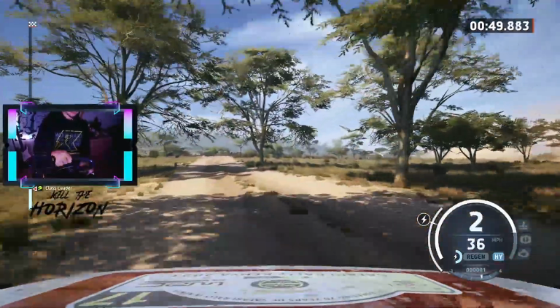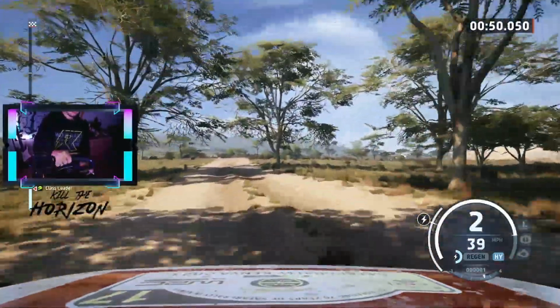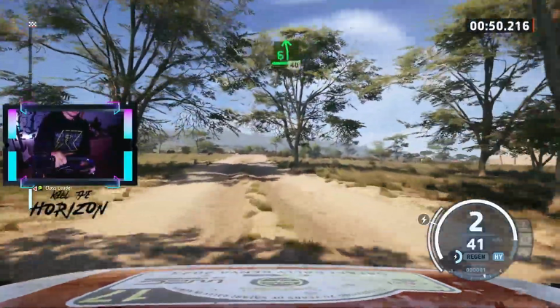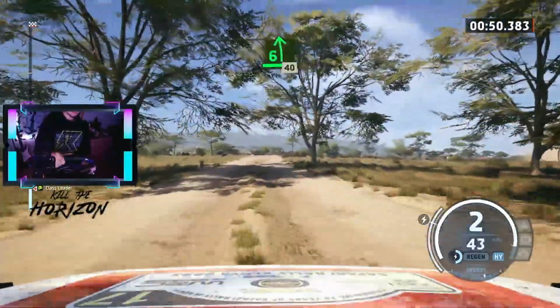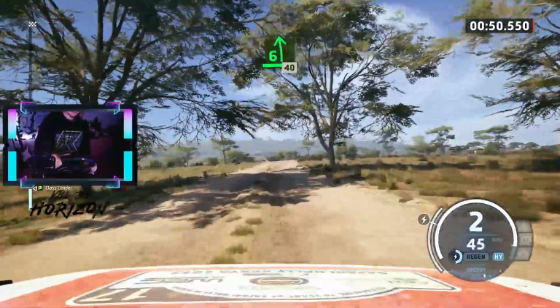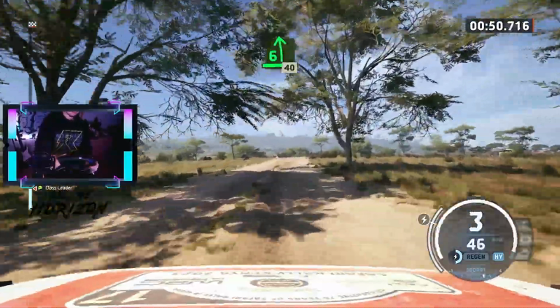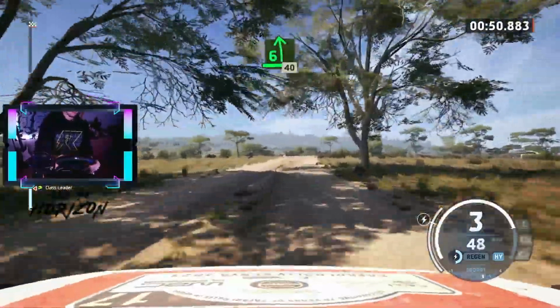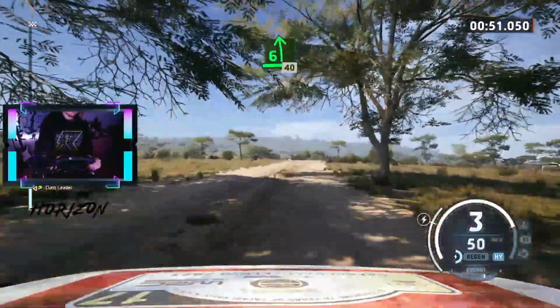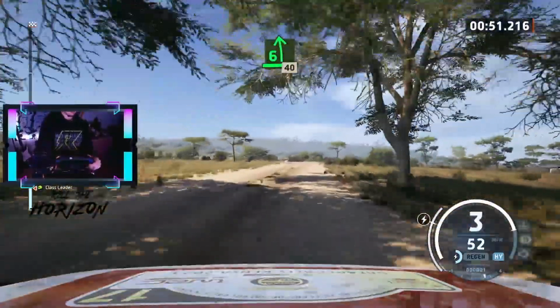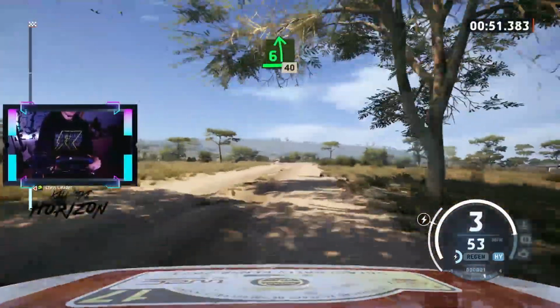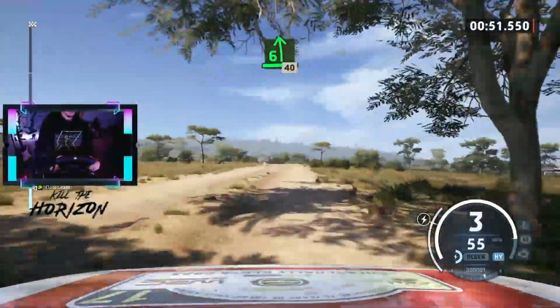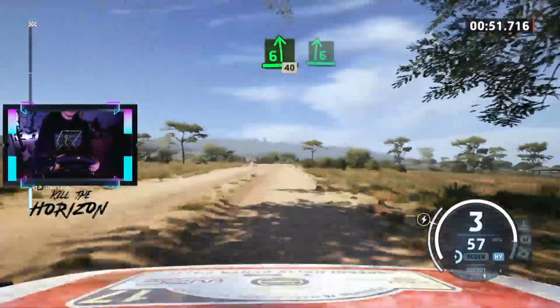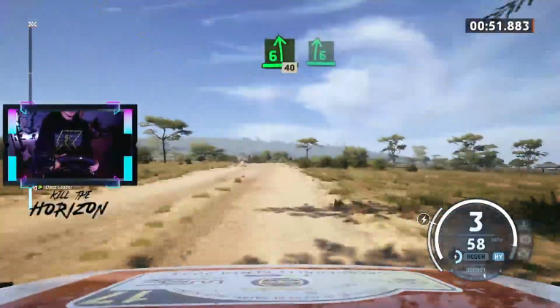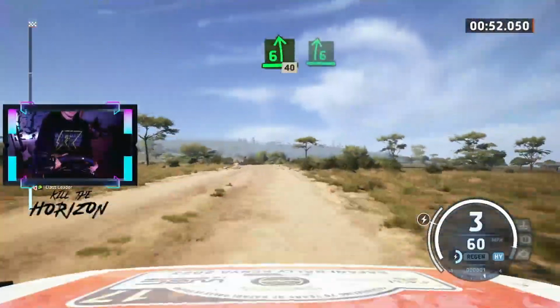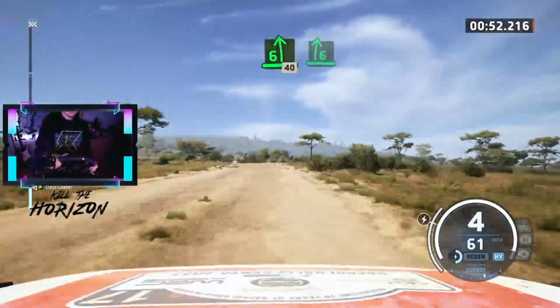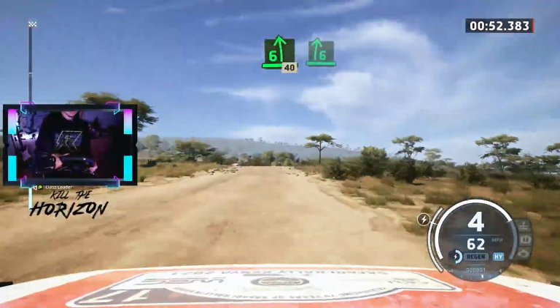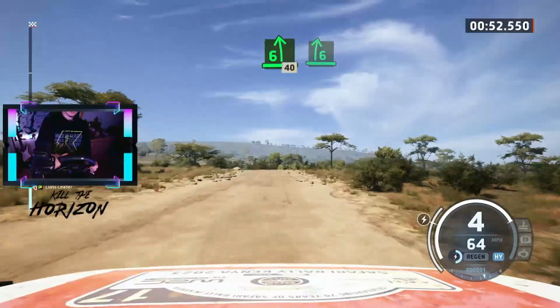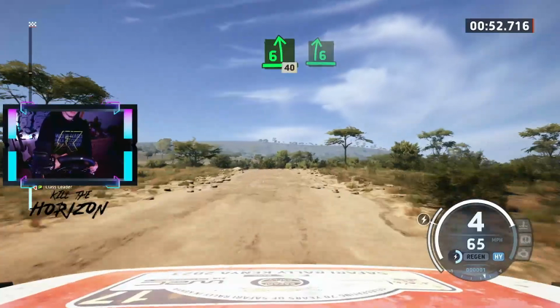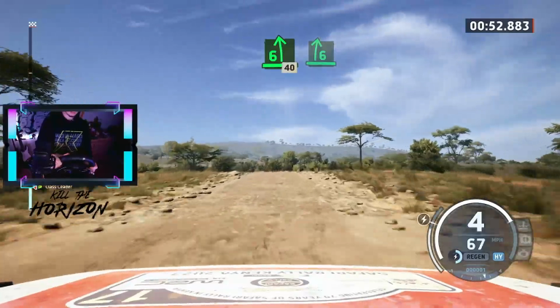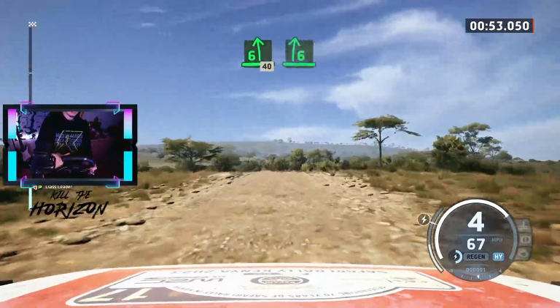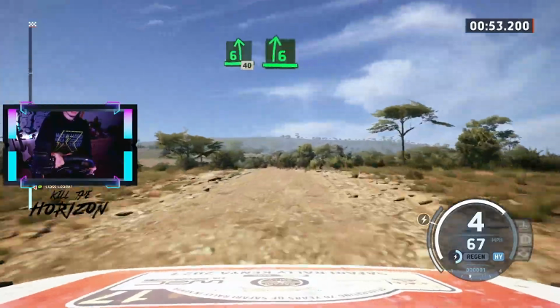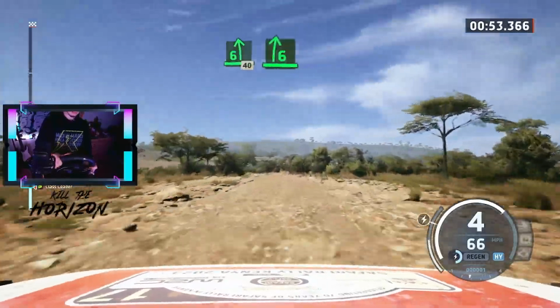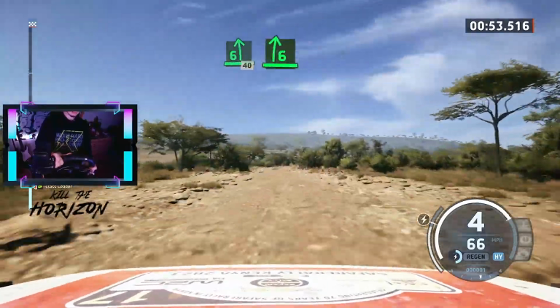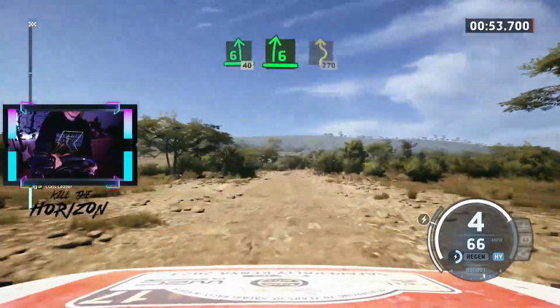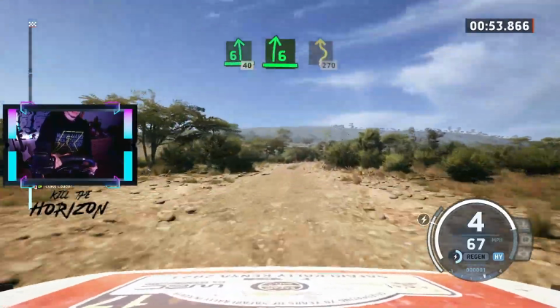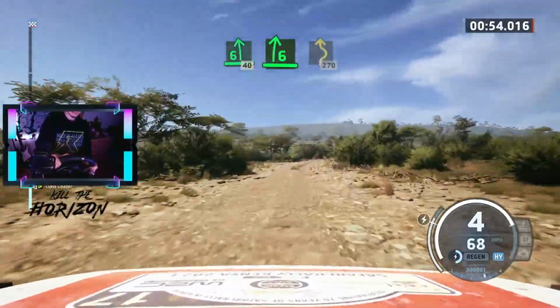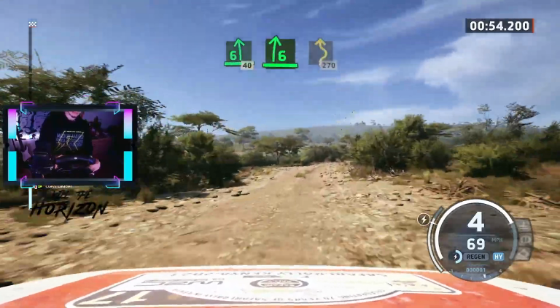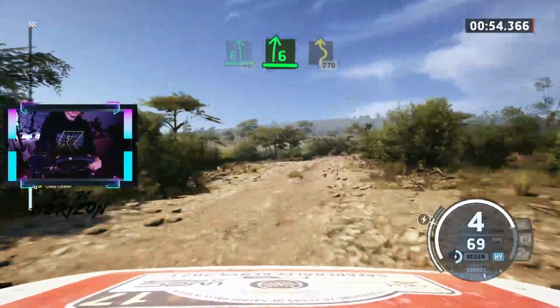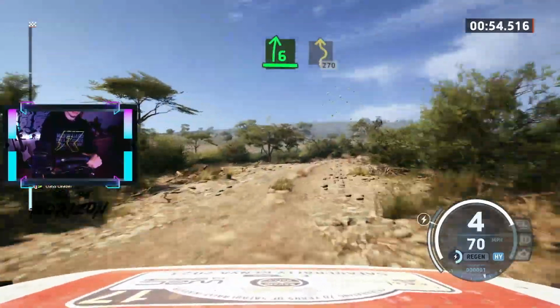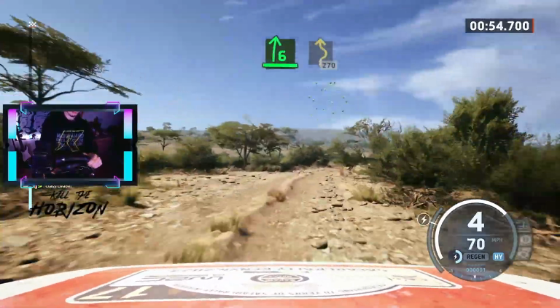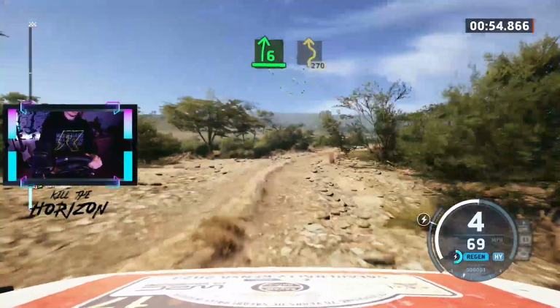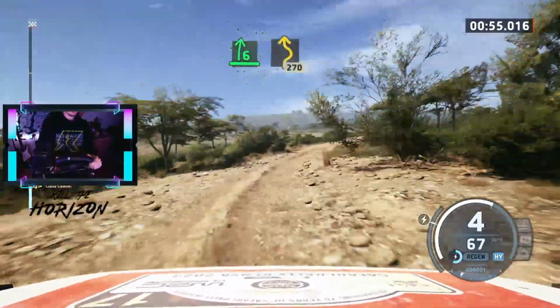6 left, rough, 40. 6 right, open, twisting, 270.